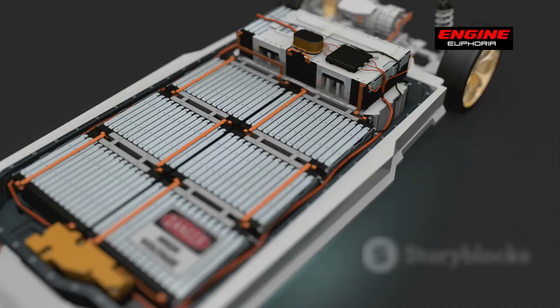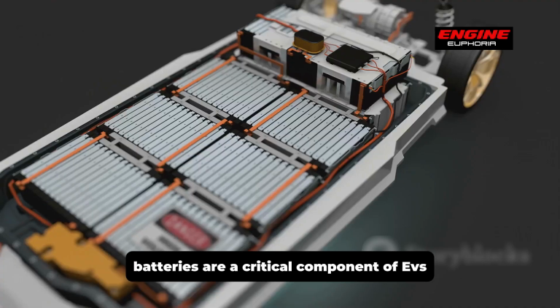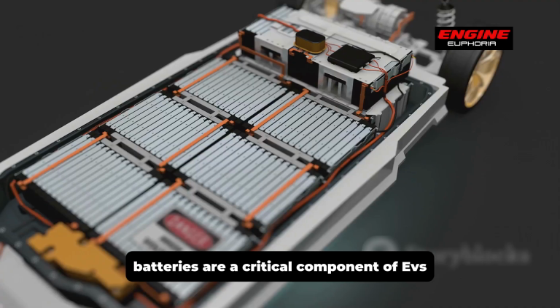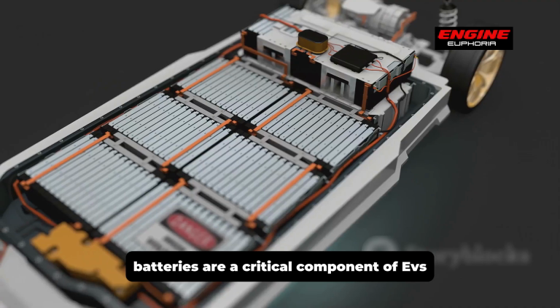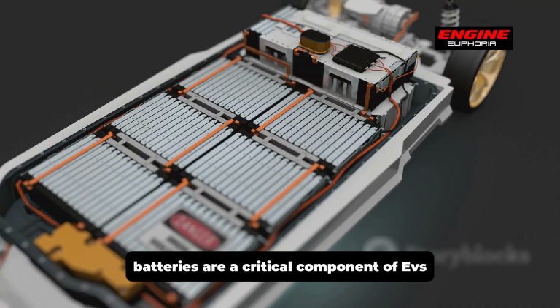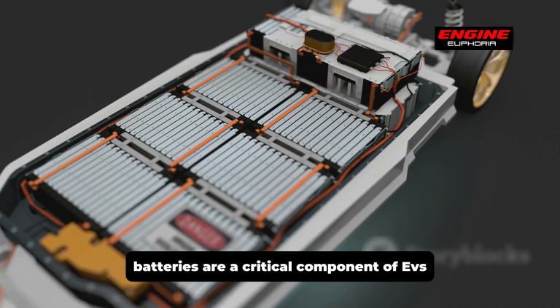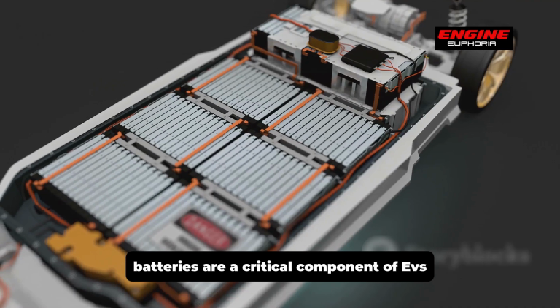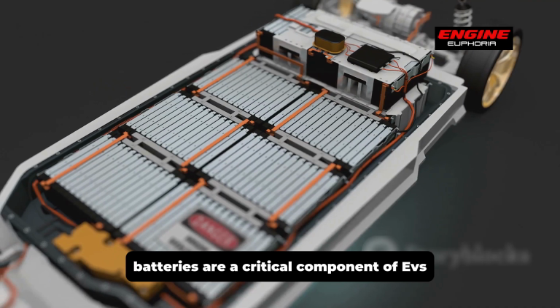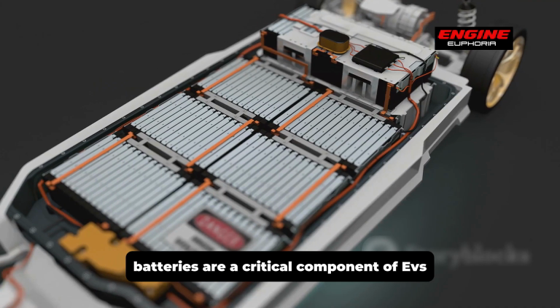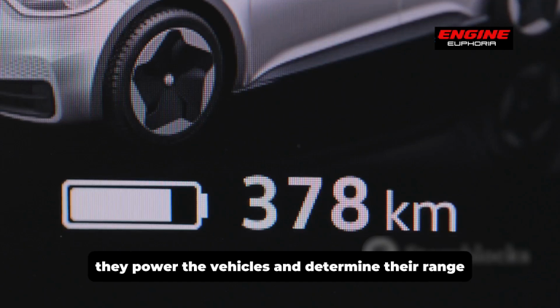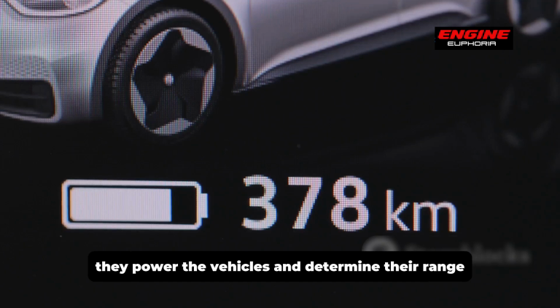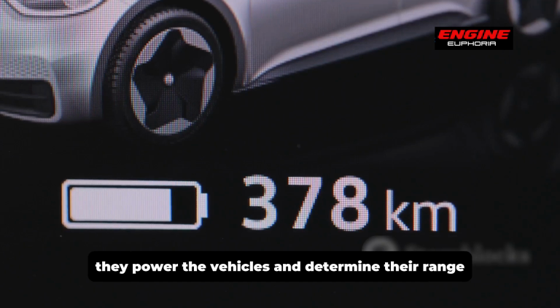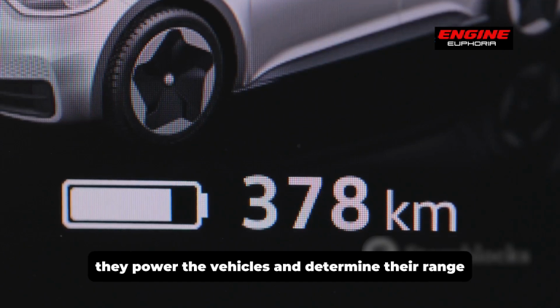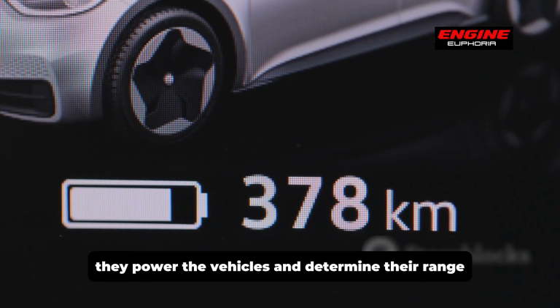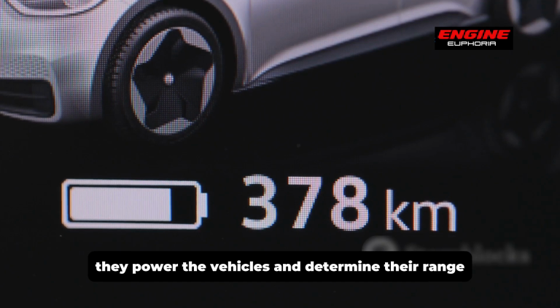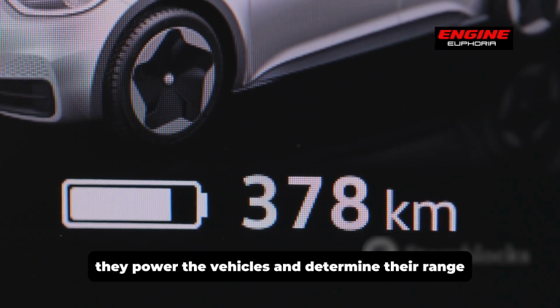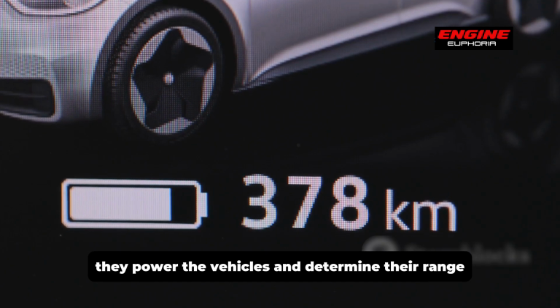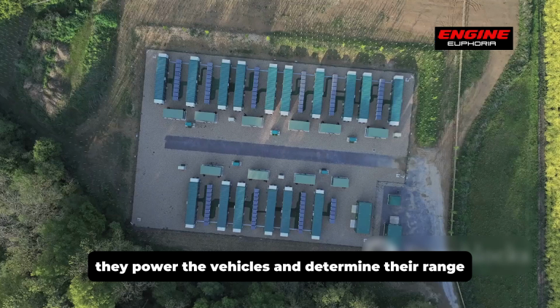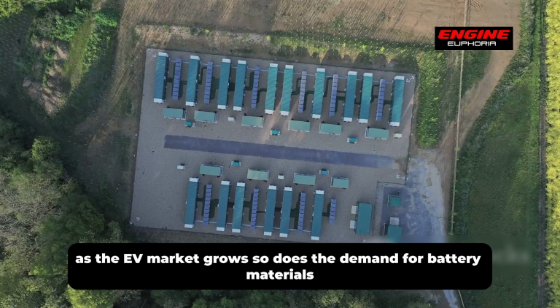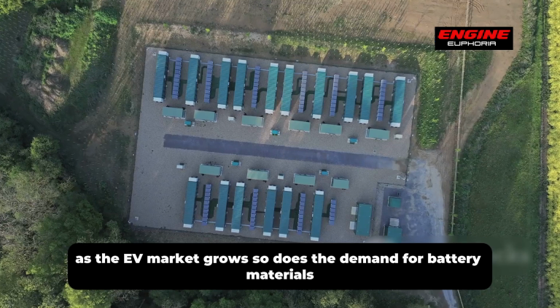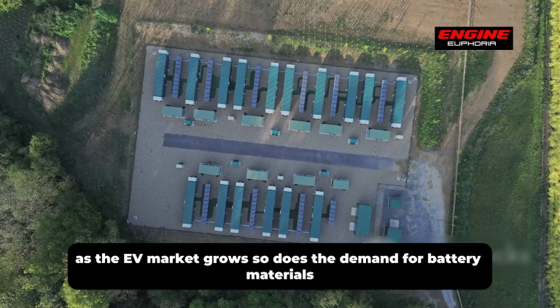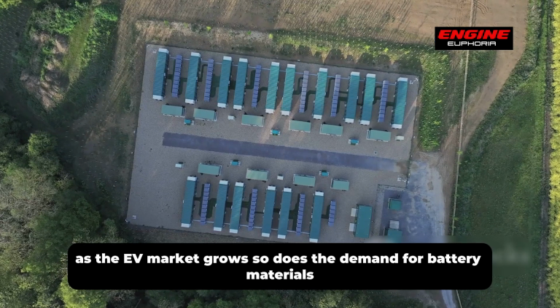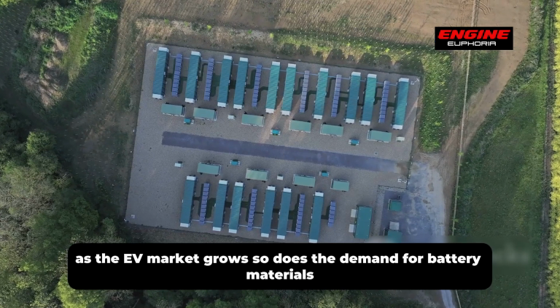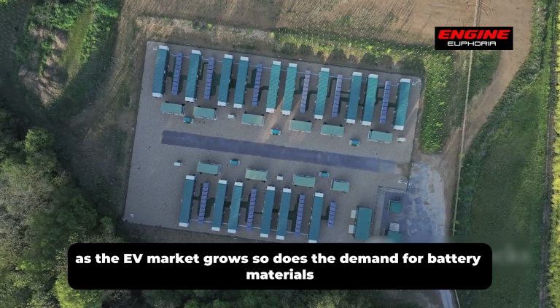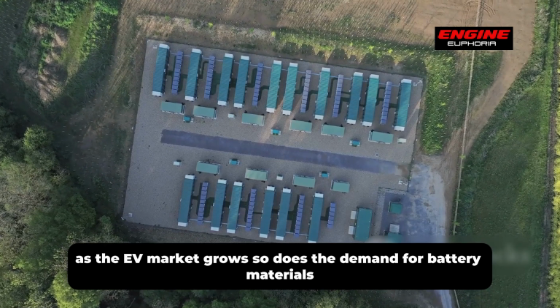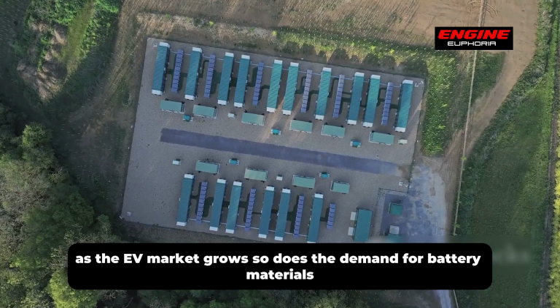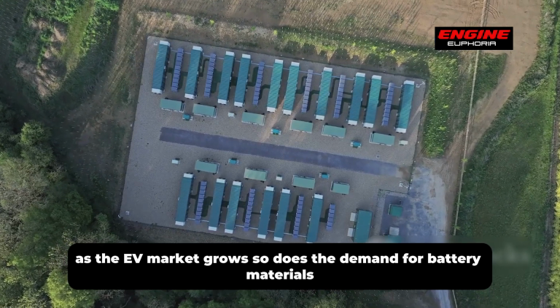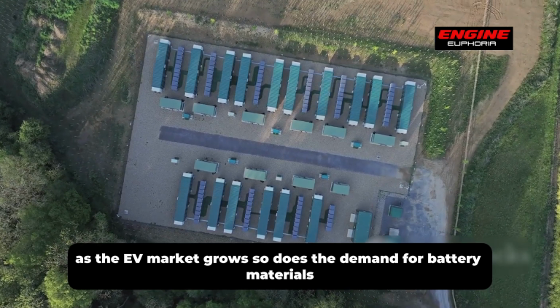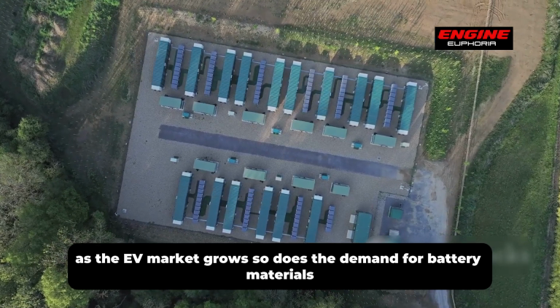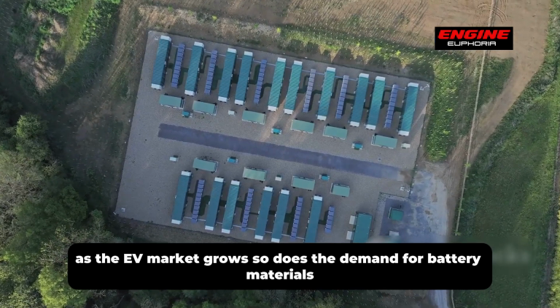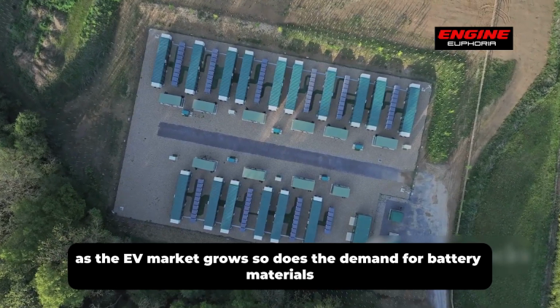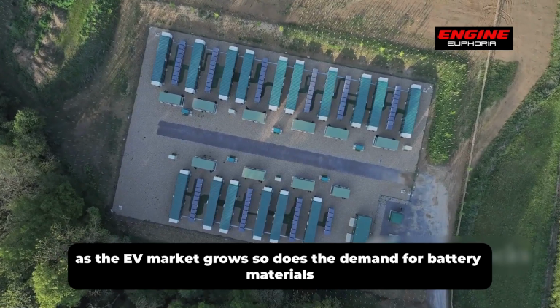Batteries are a critical component of EVs. They power the vehicles and determine their range. As the EV market grows, so does the demand for battery materials.